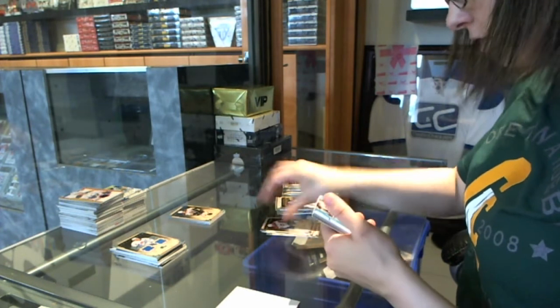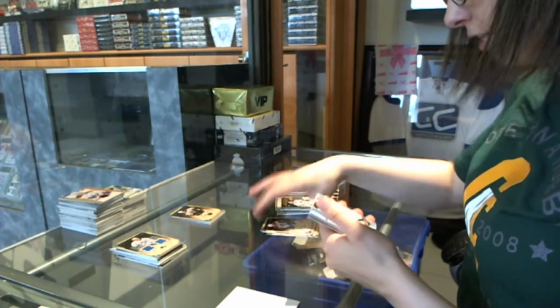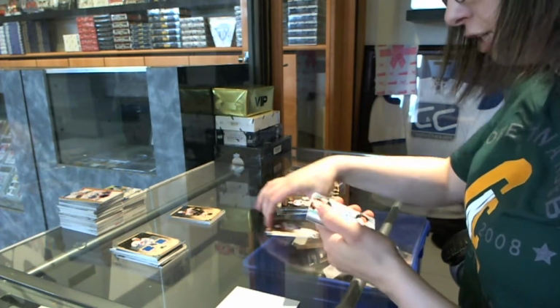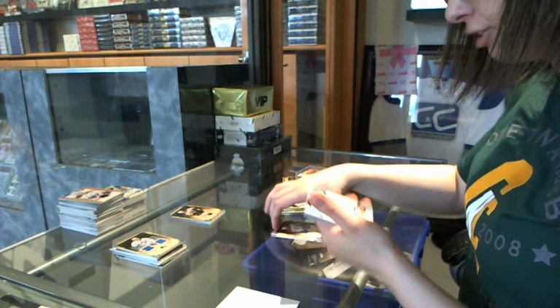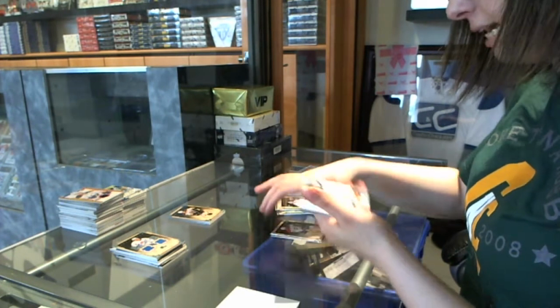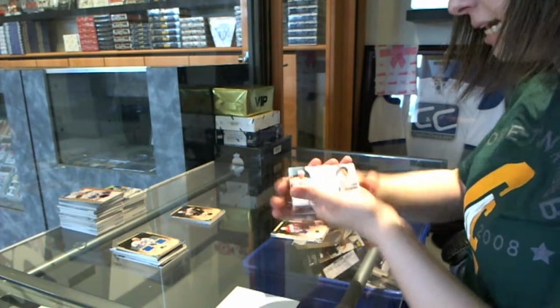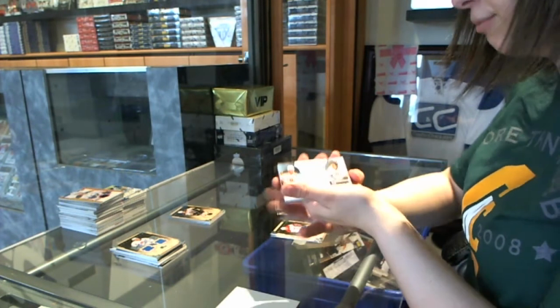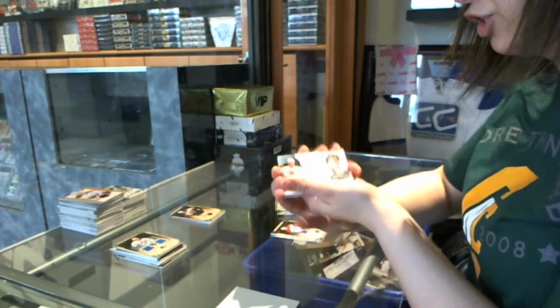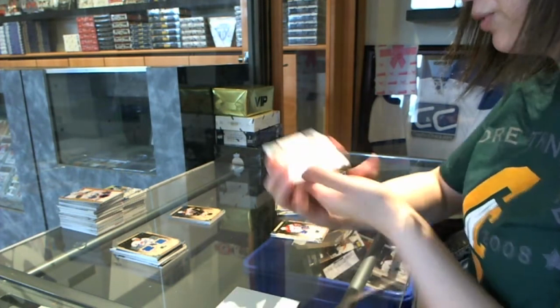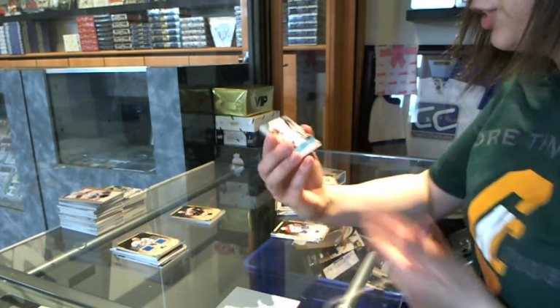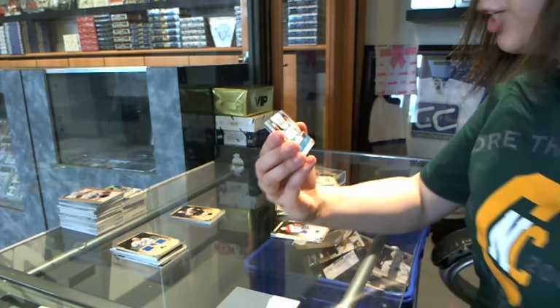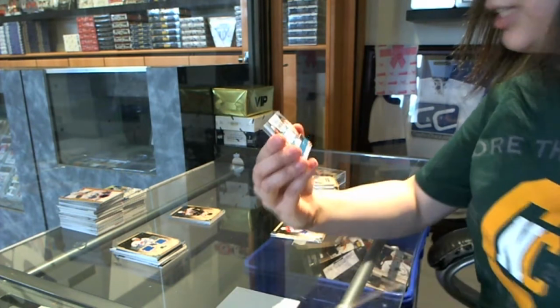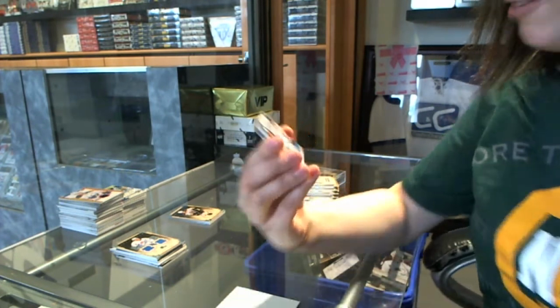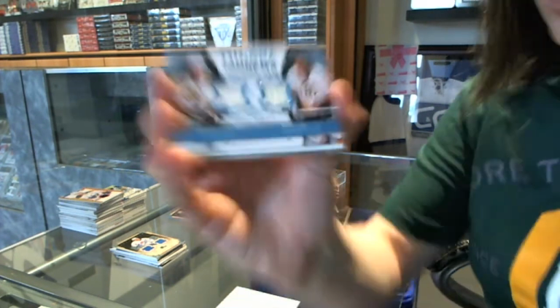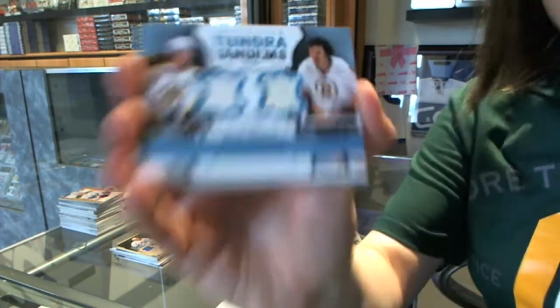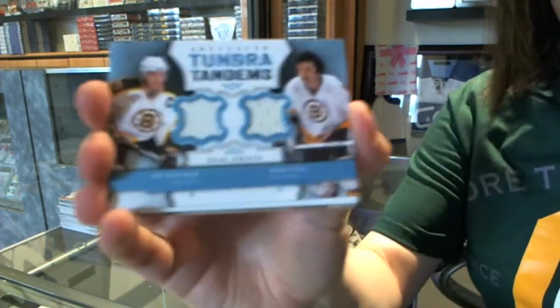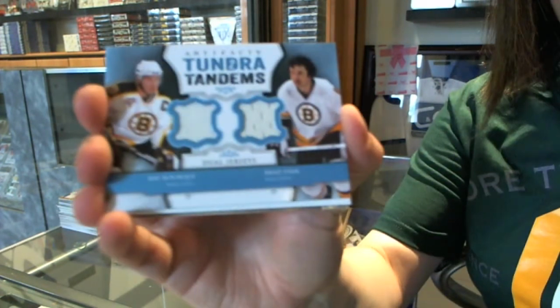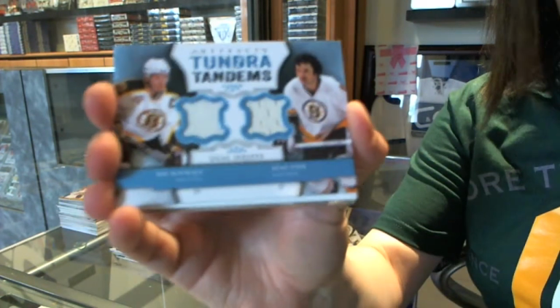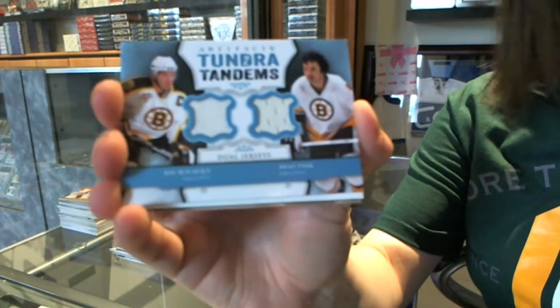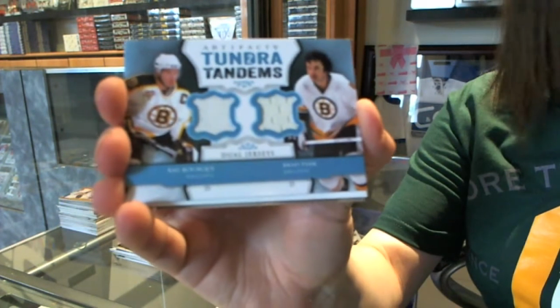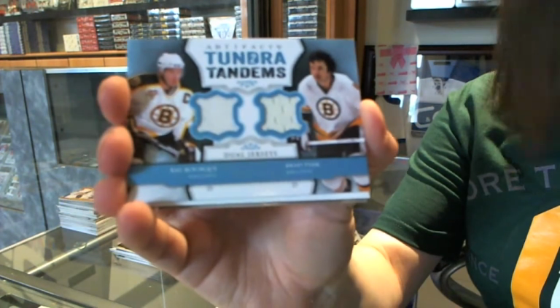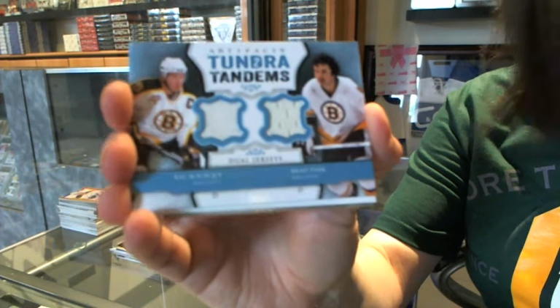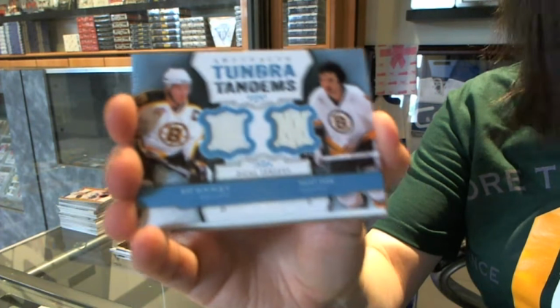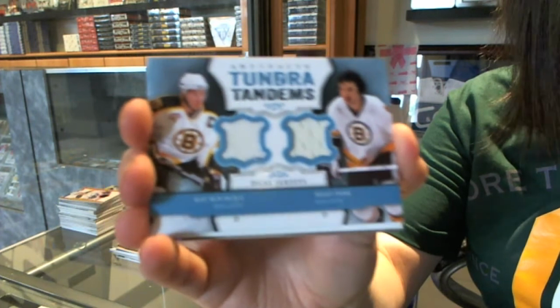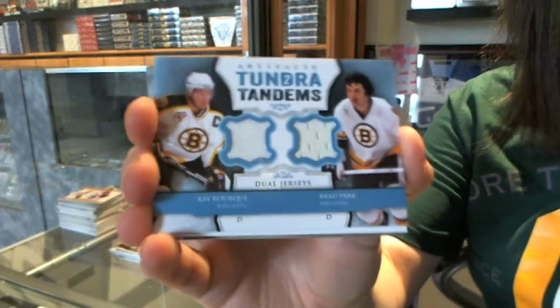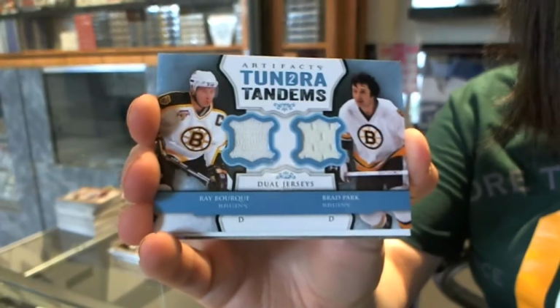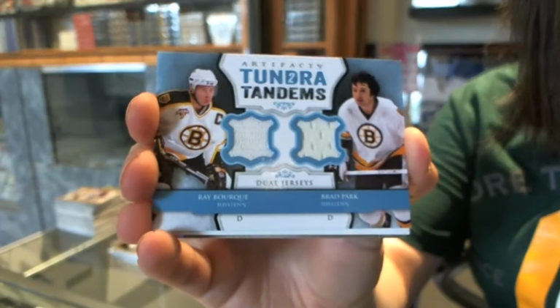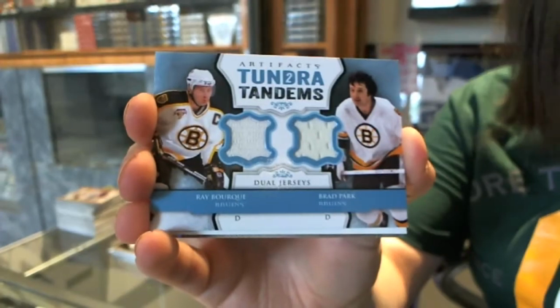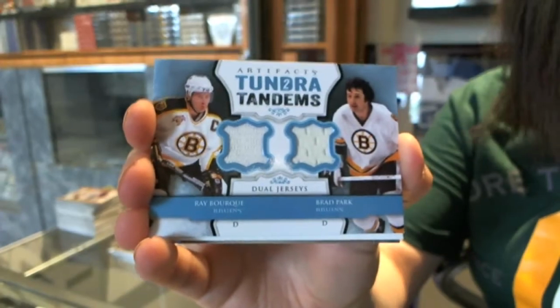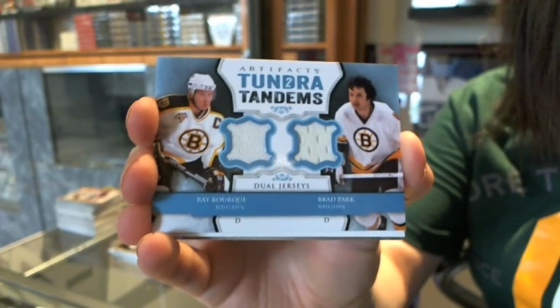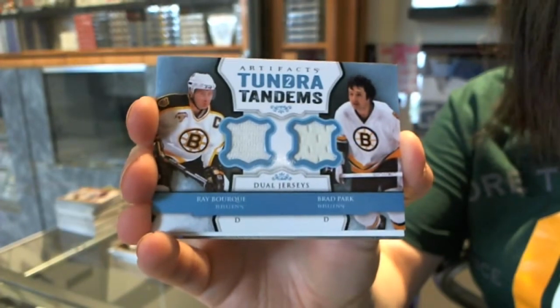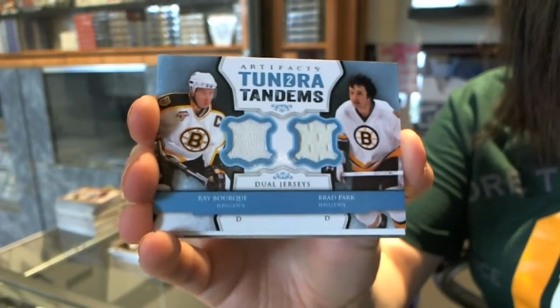Tundra Tandem's dual jersey of Ray Bork and Brad Park for the Boston Bruins.